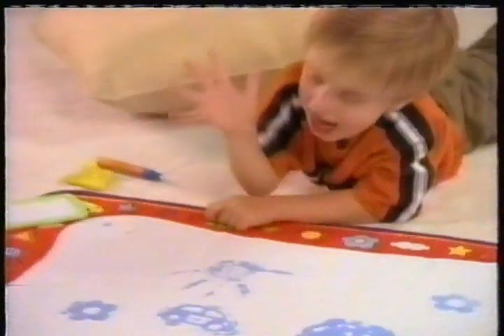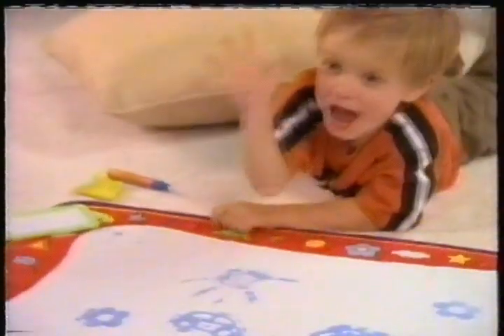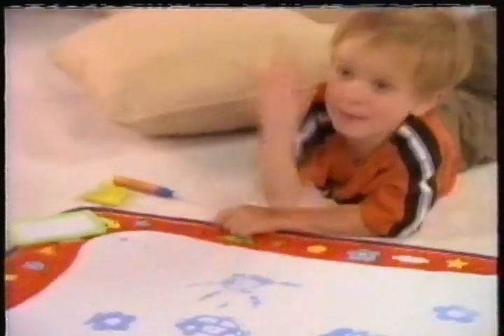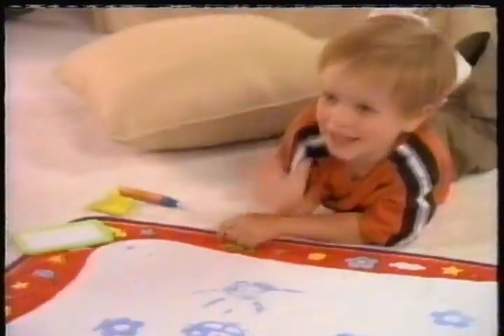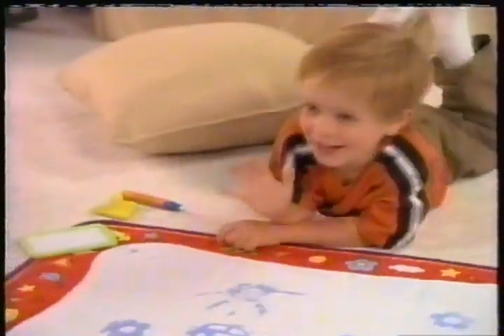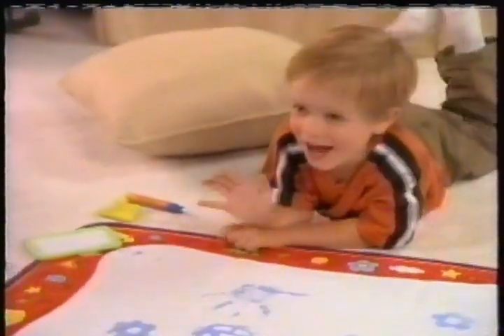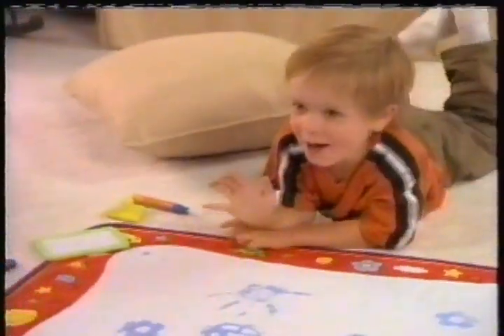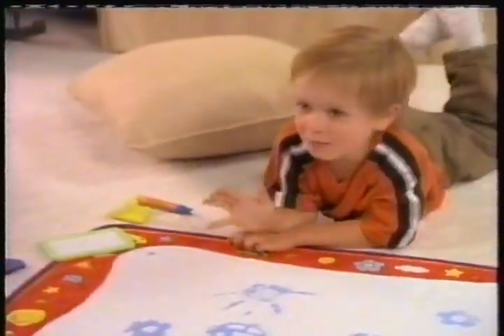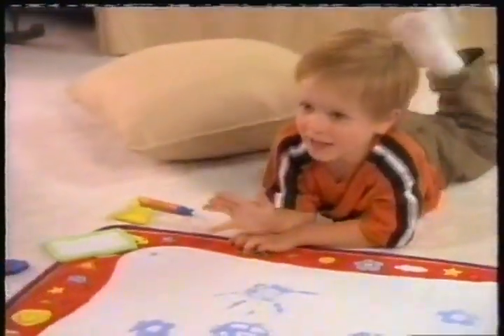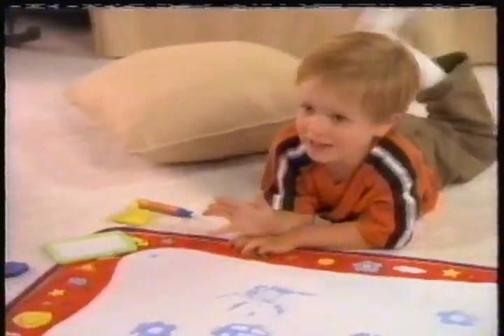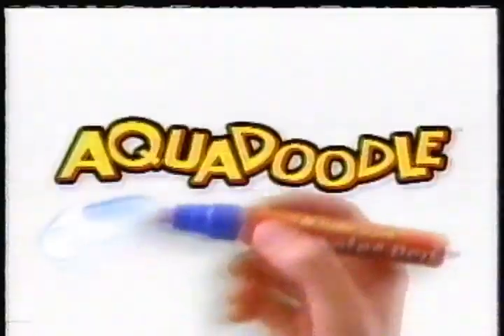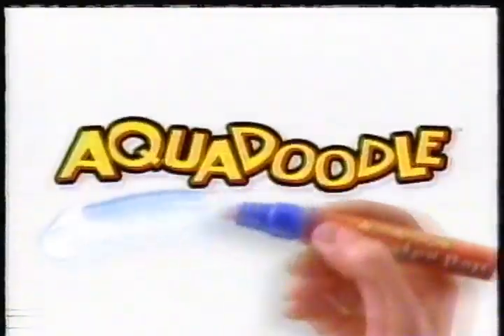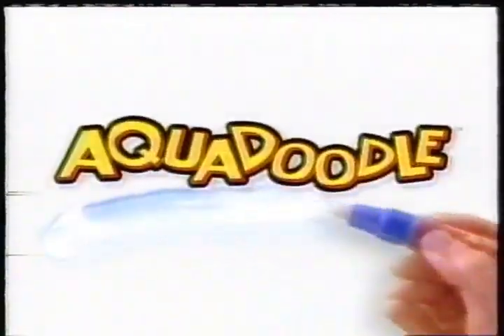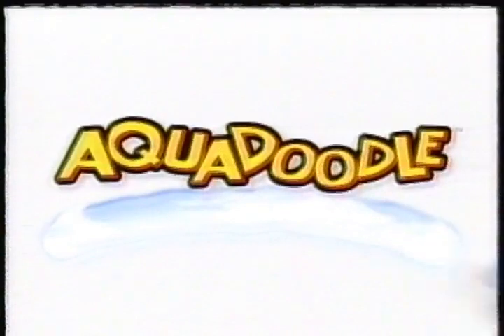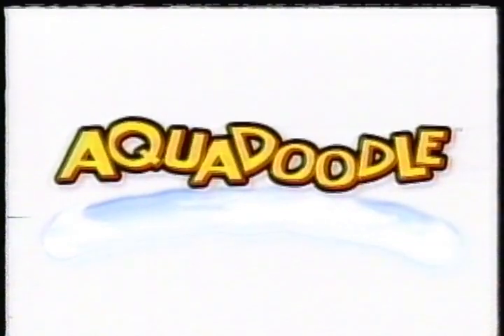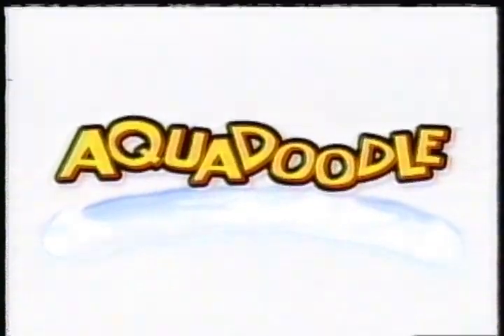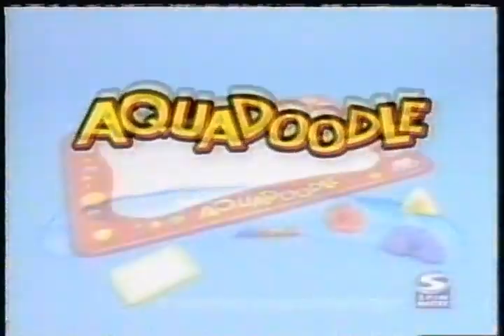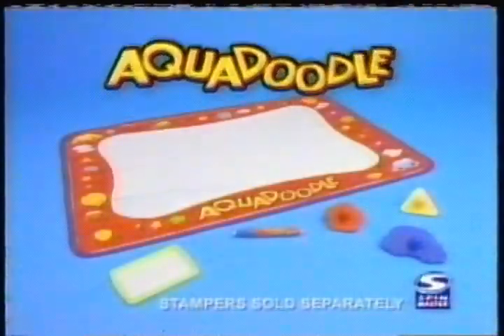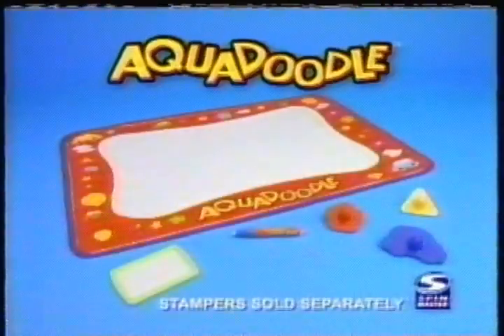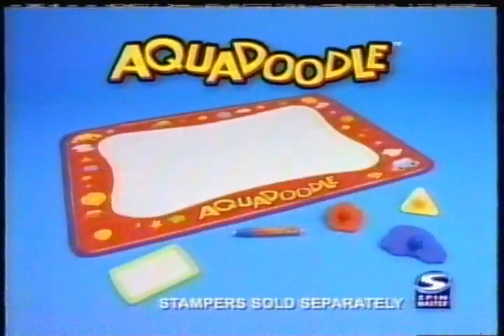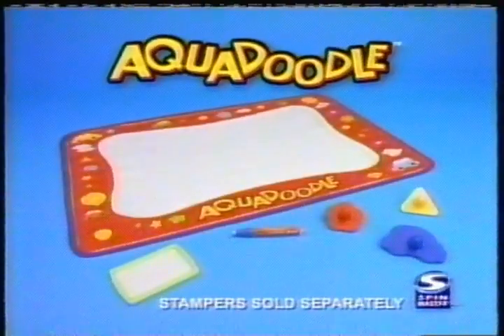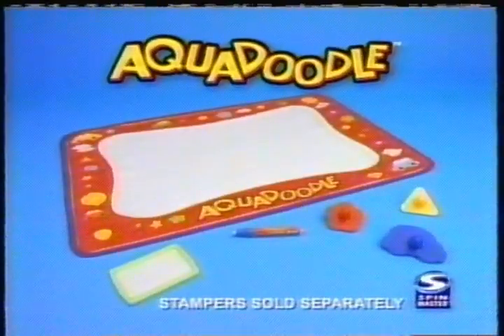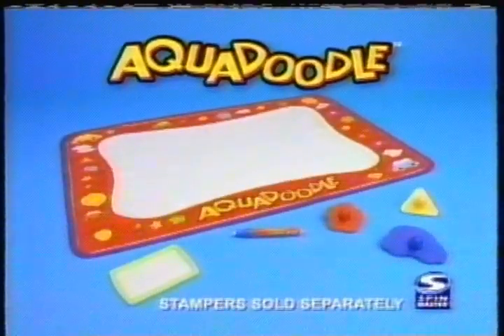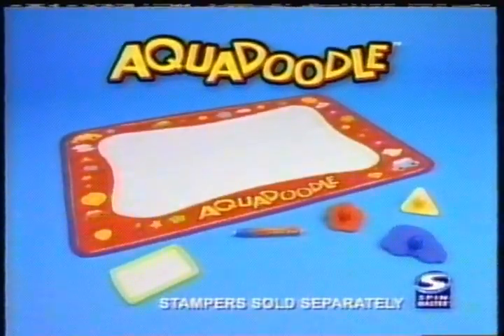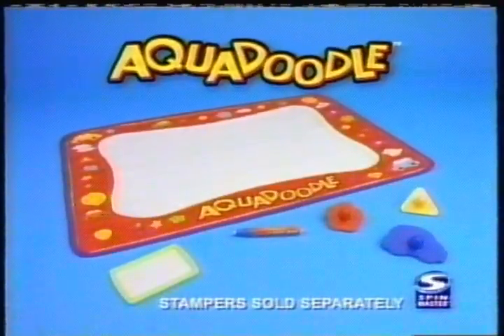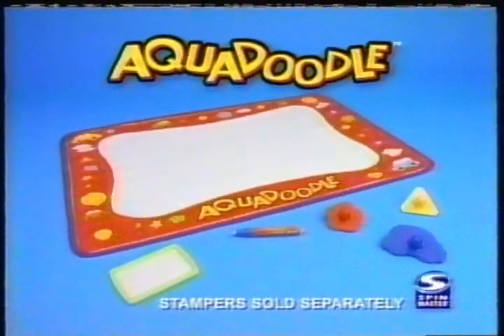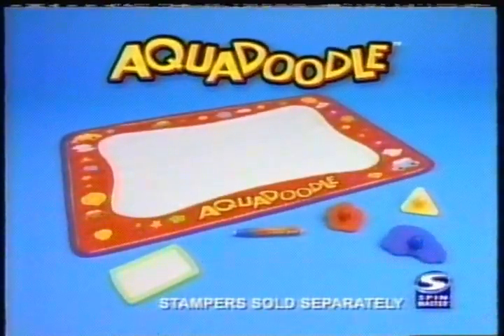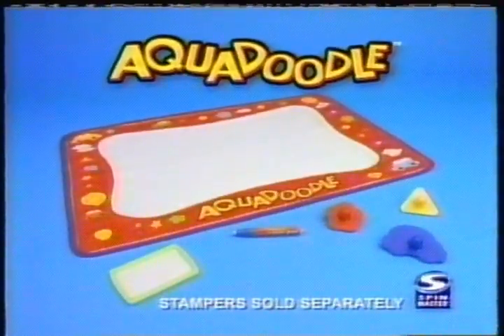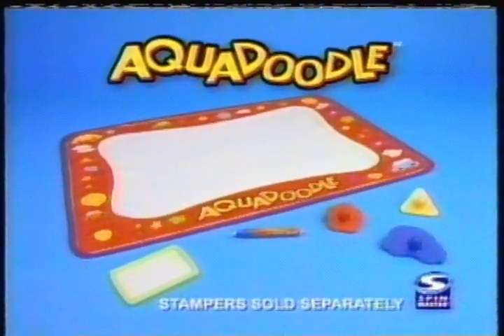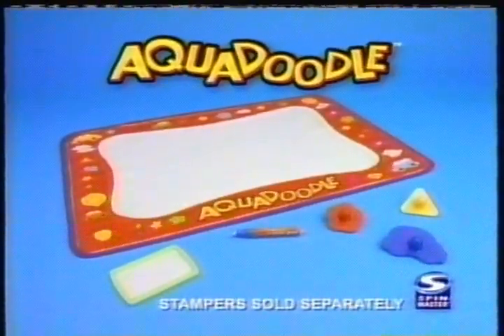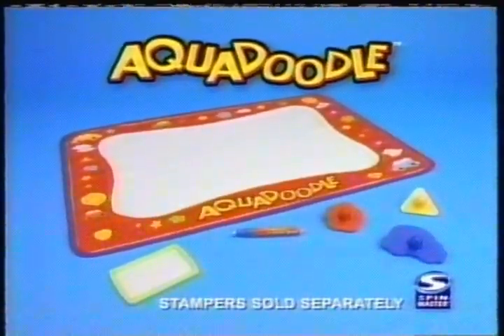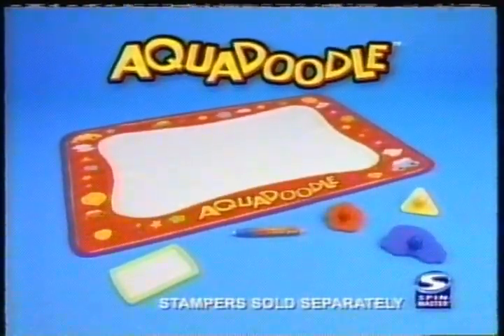I made my Aqua Doodle. Aqua Doodle comes with everything shown here. From Spin Master. Stampers sold separately.